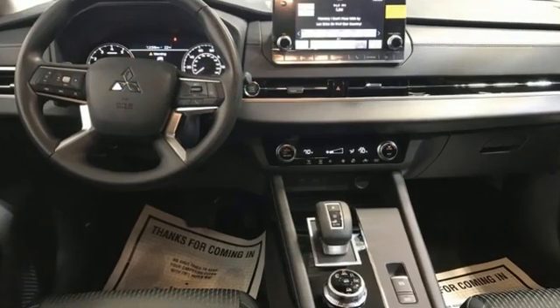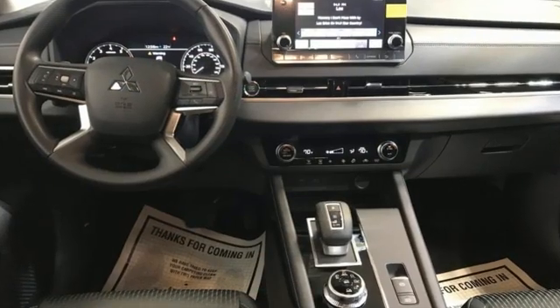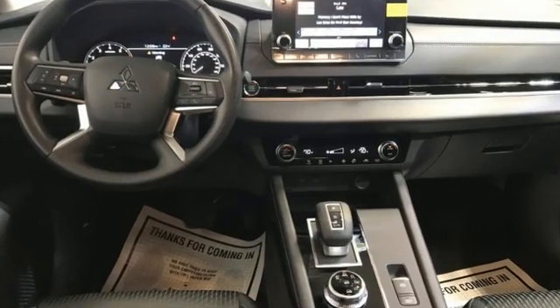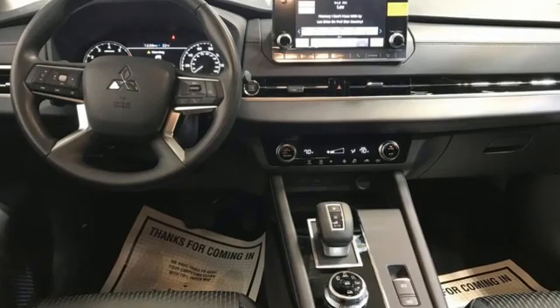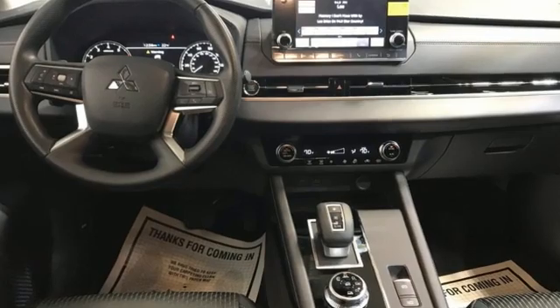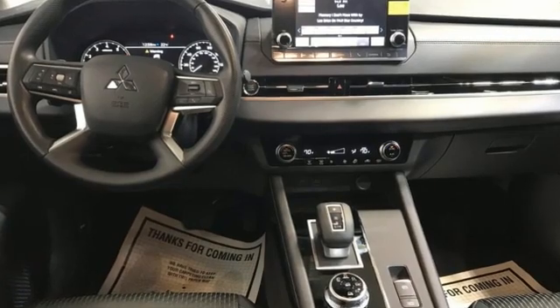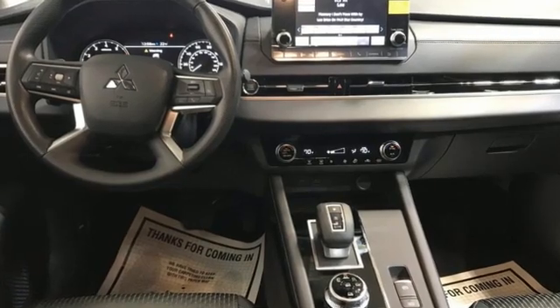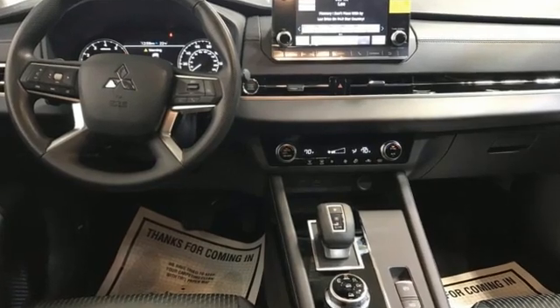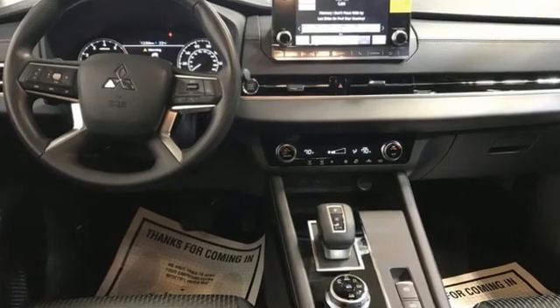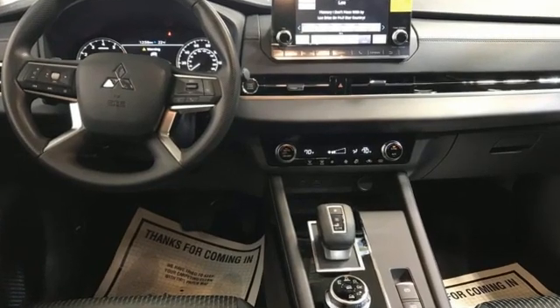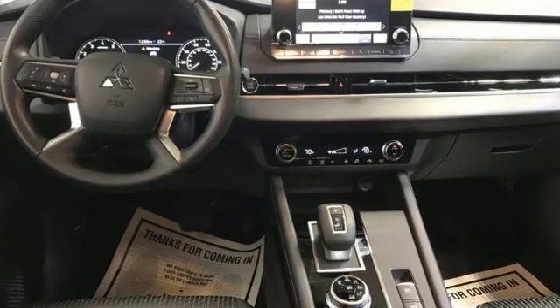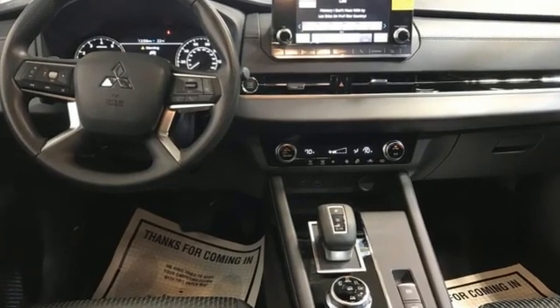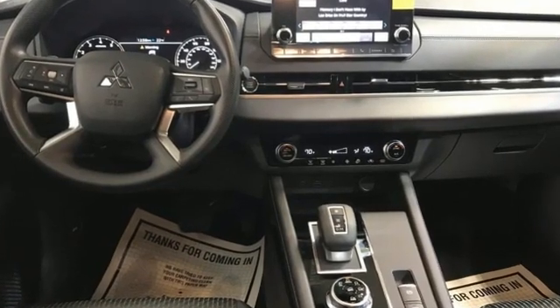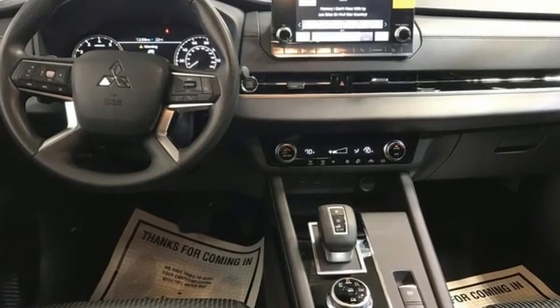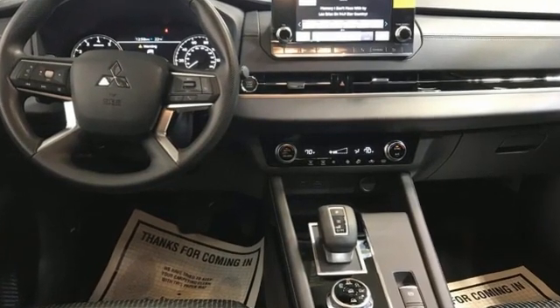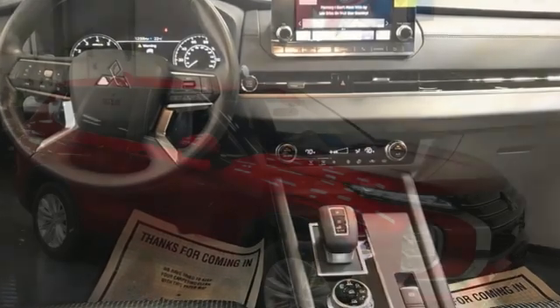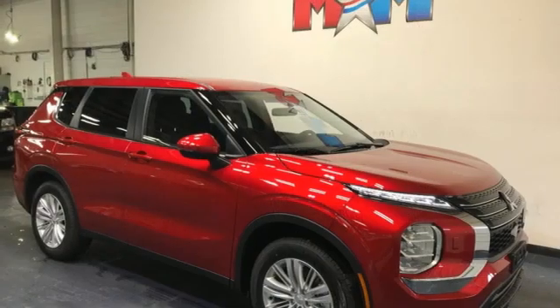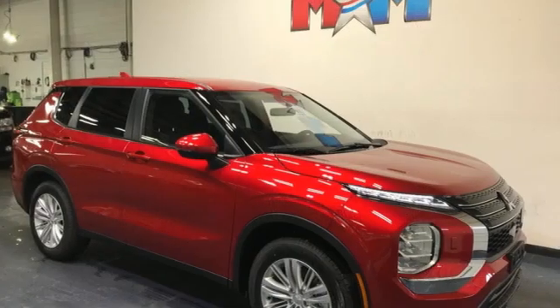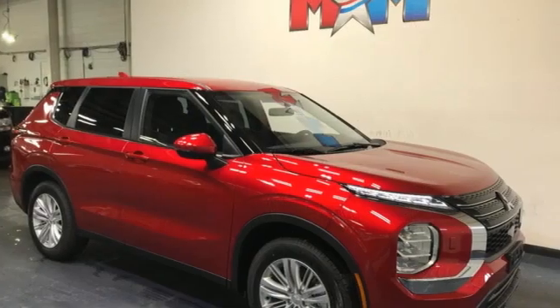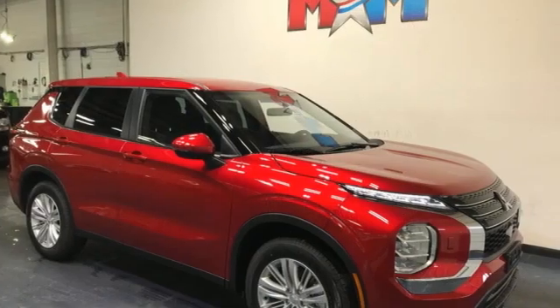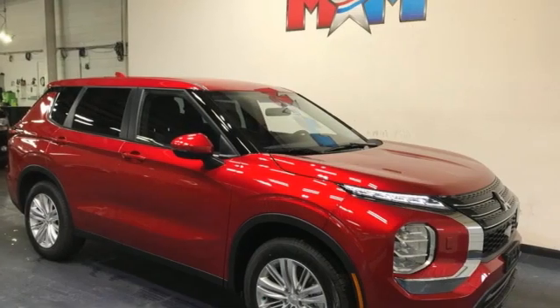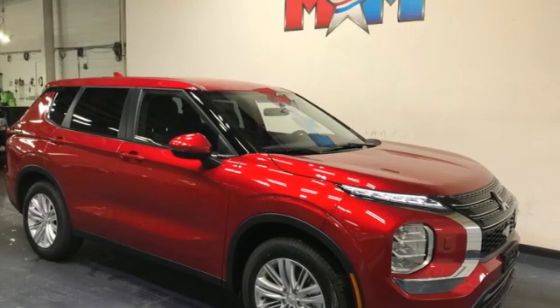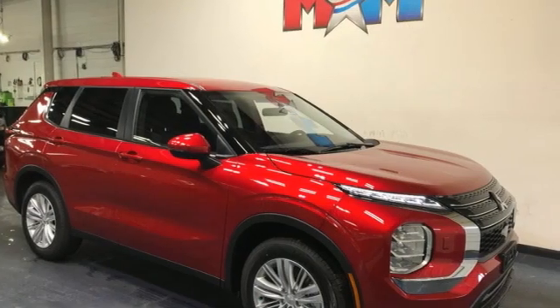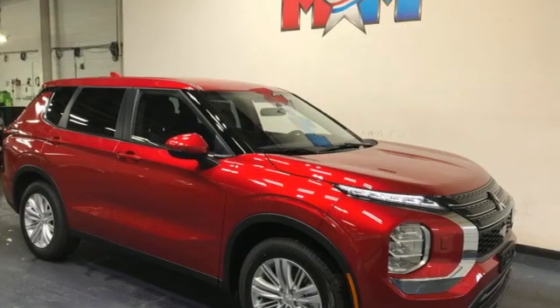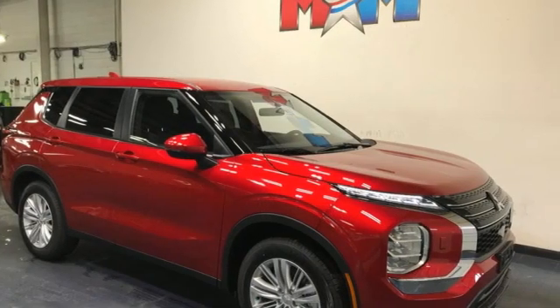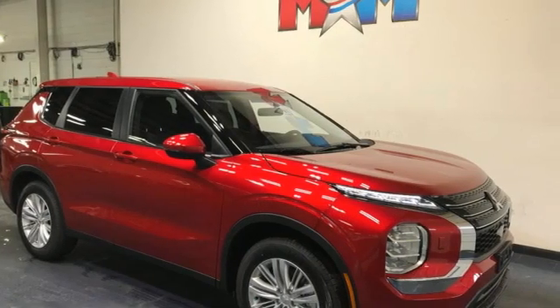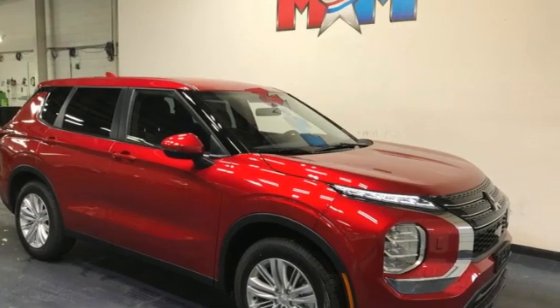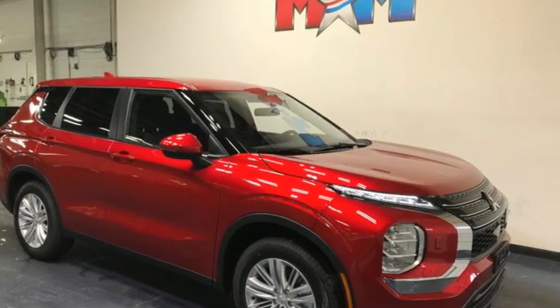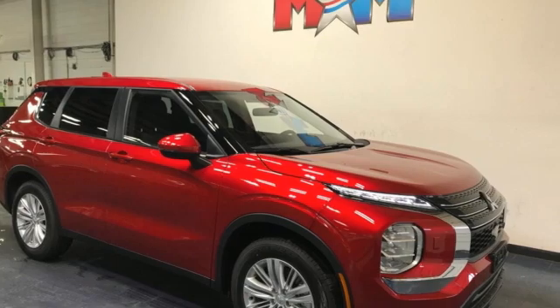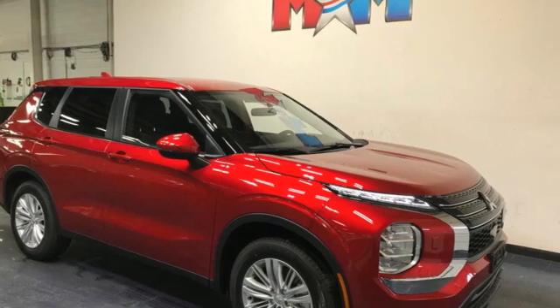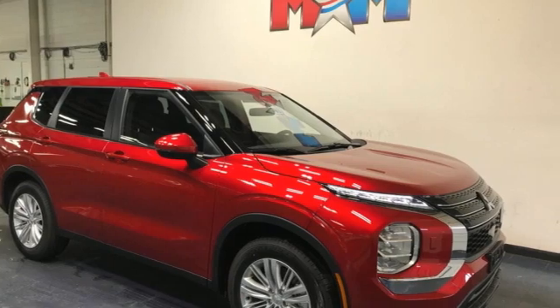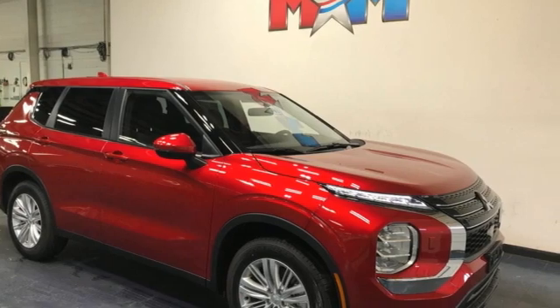Mitsubishi has a vehicle designed just for you, no matter what road you're inspired to travel down. Experience it for yourself today.